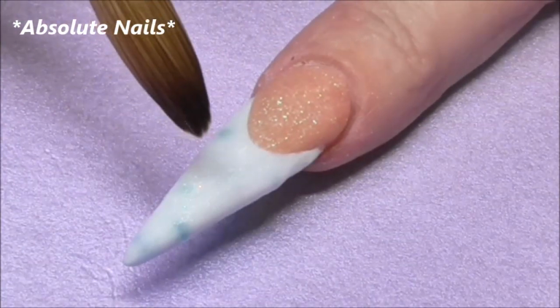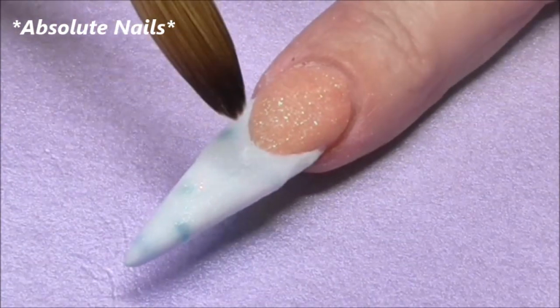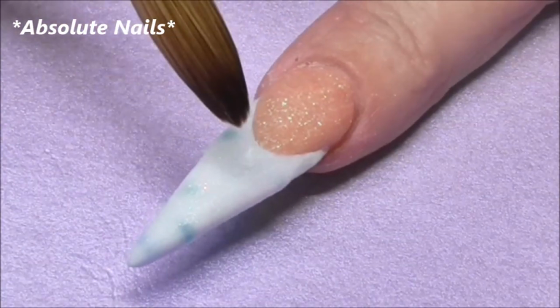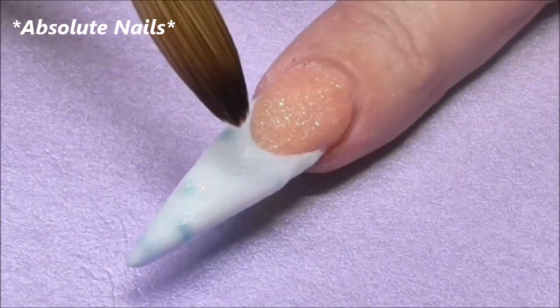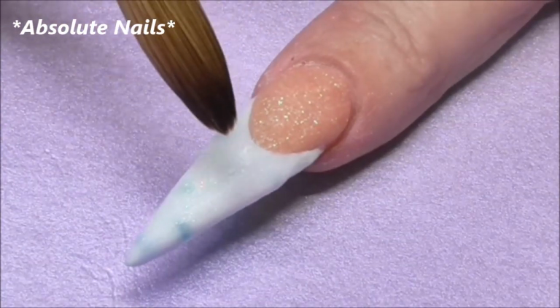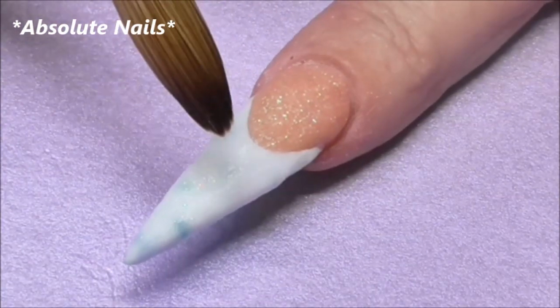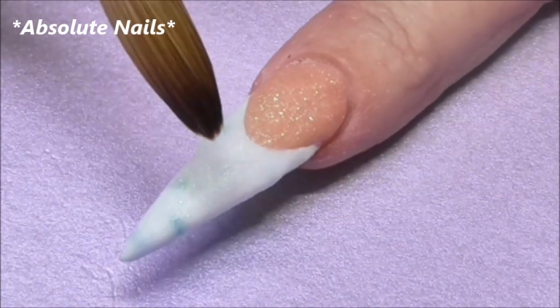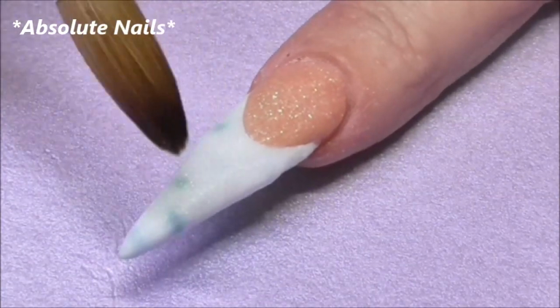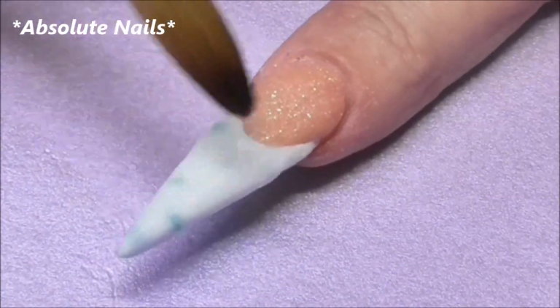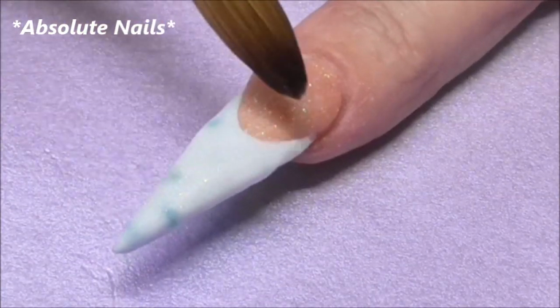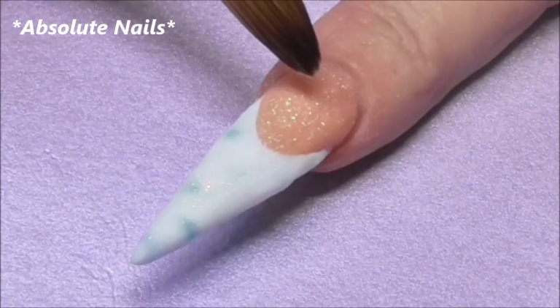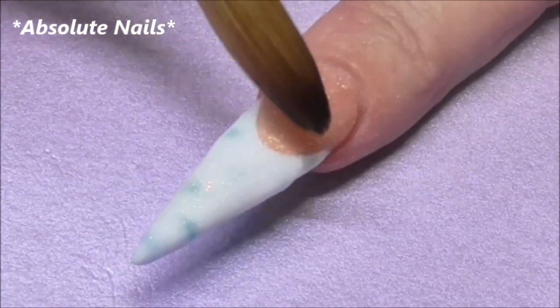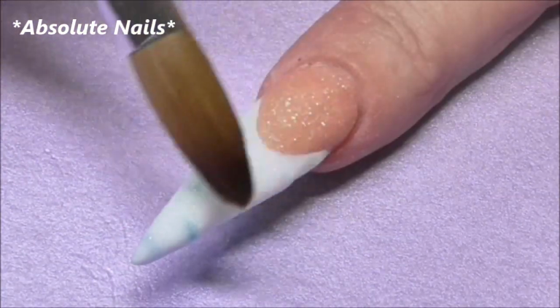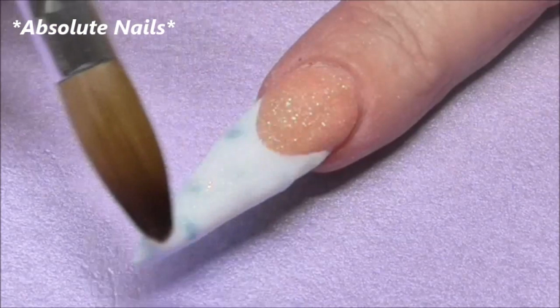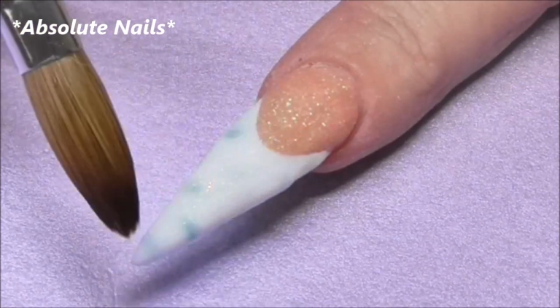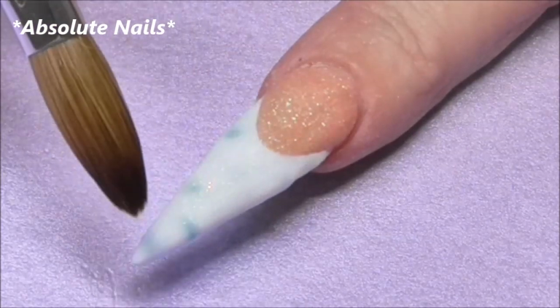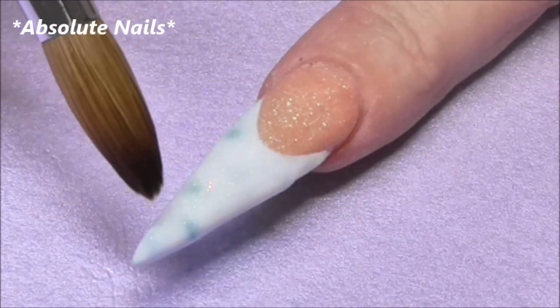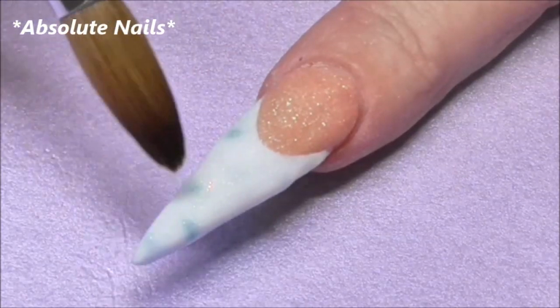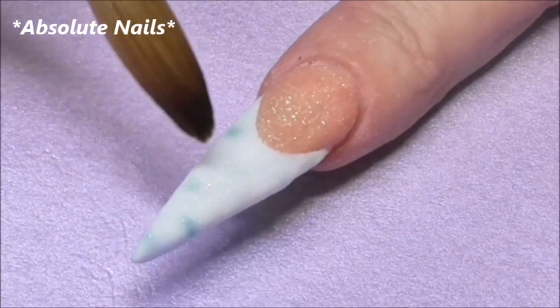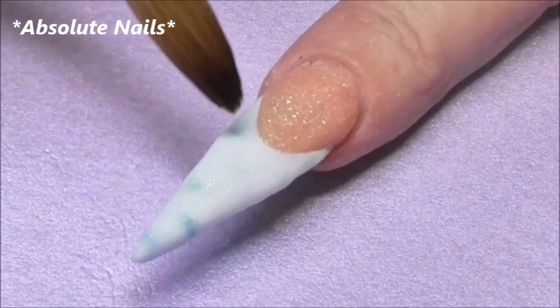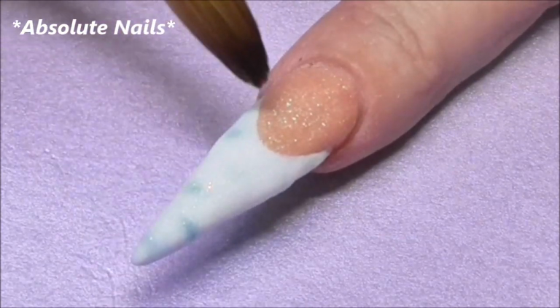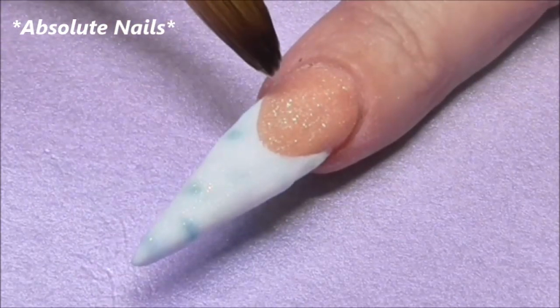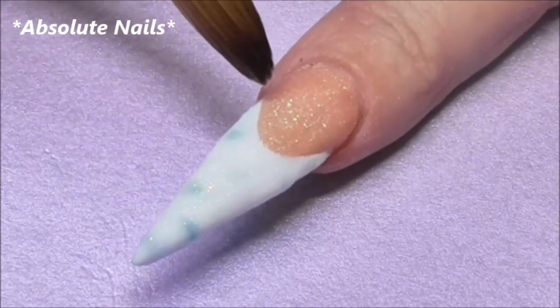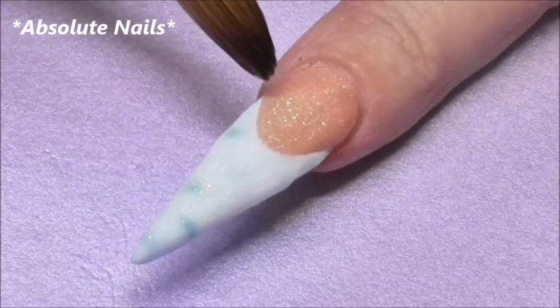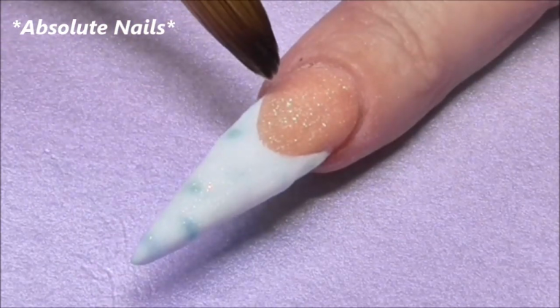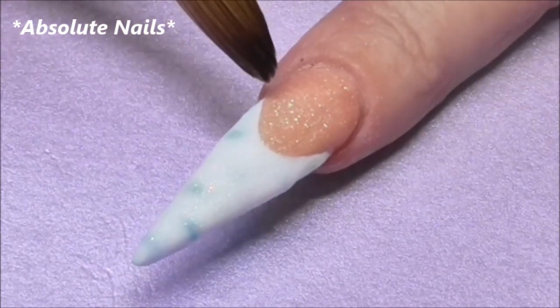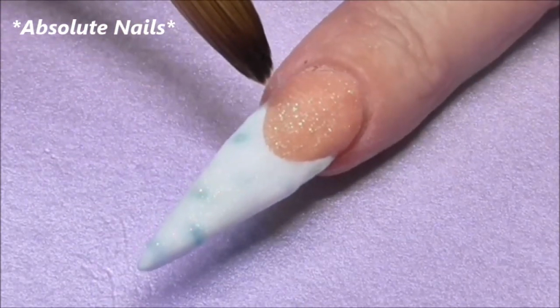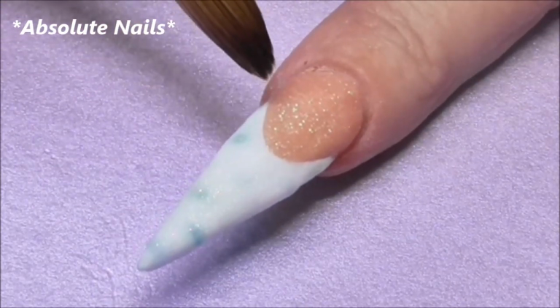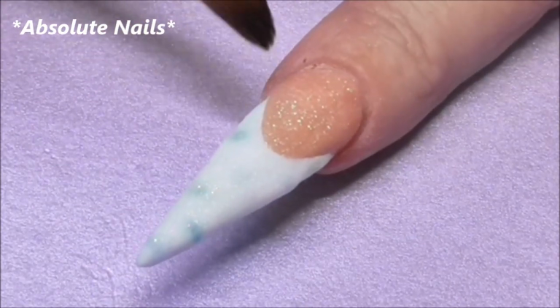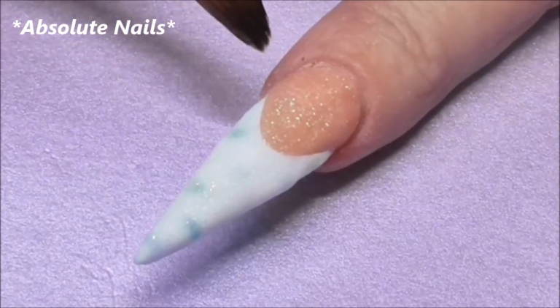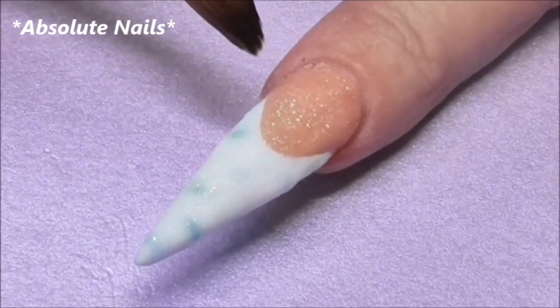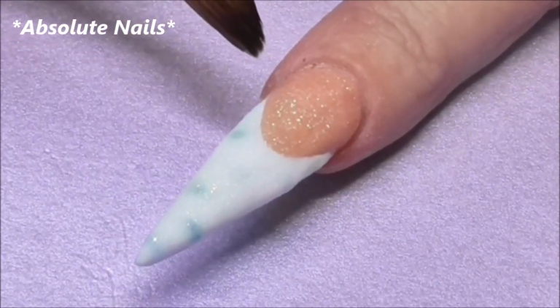Now I'm going to get my electric file and file some of the white off to reveal these beautiful bubbles with the different colours showing through.